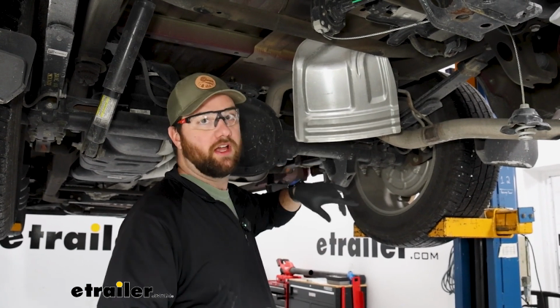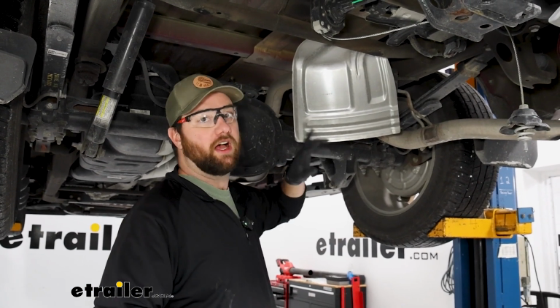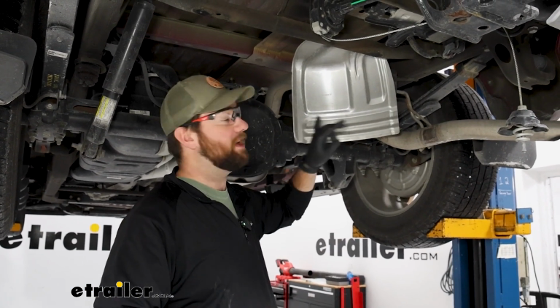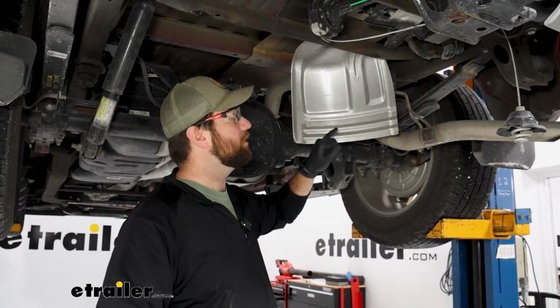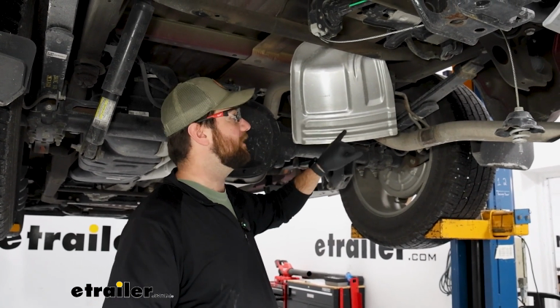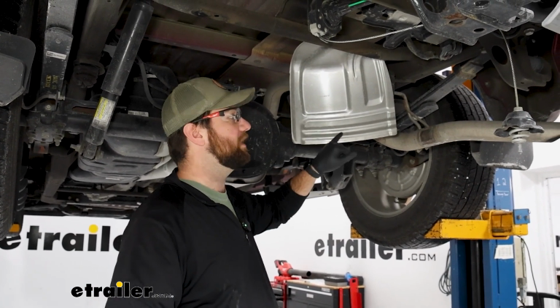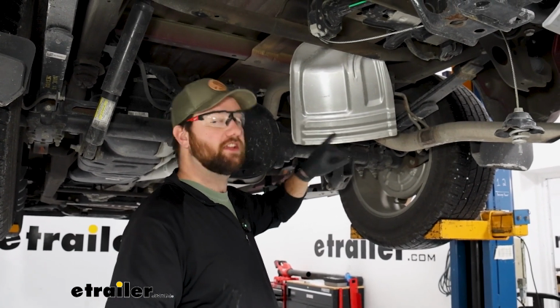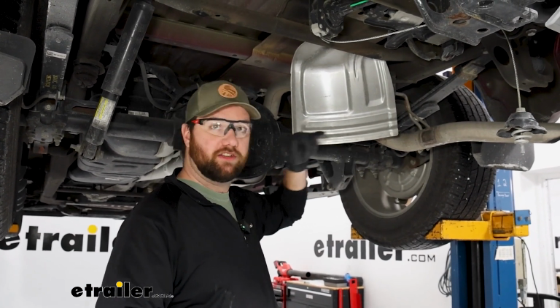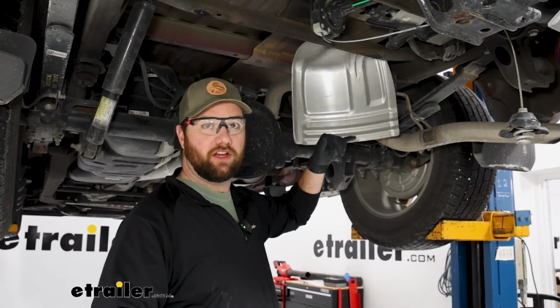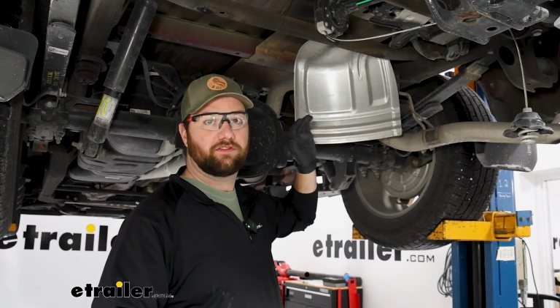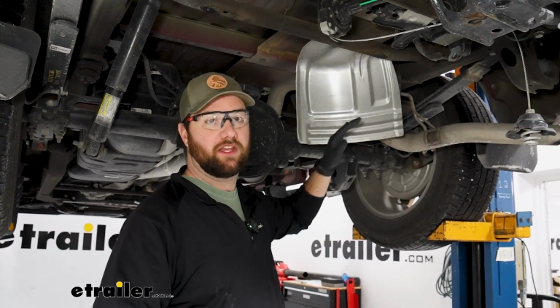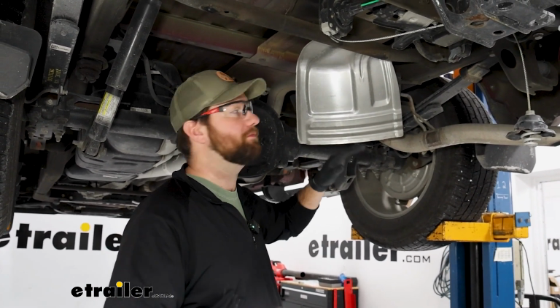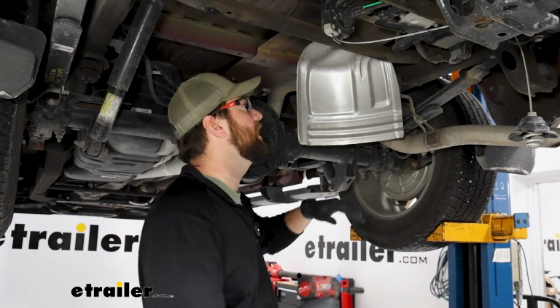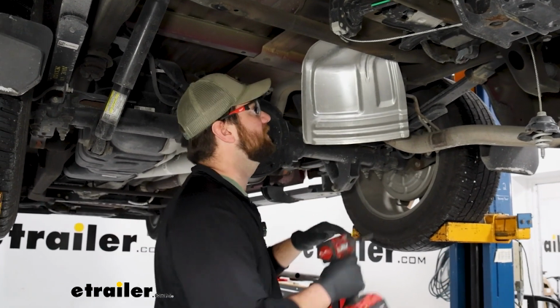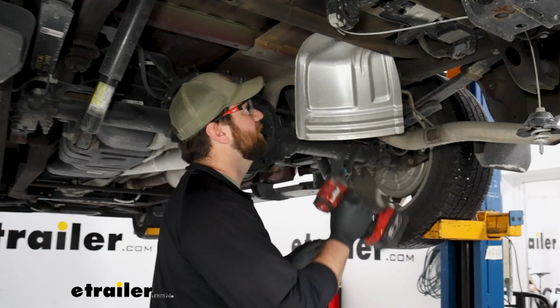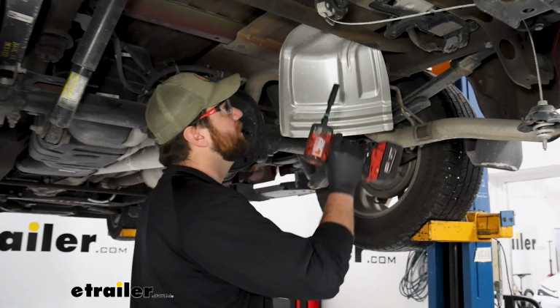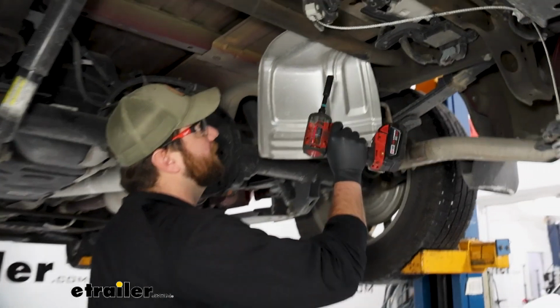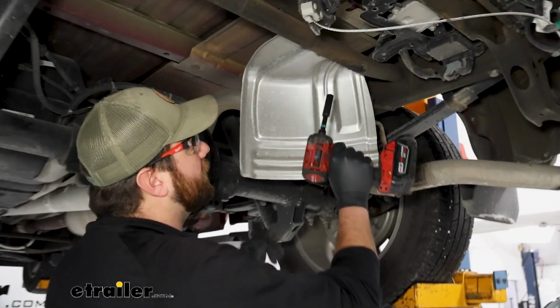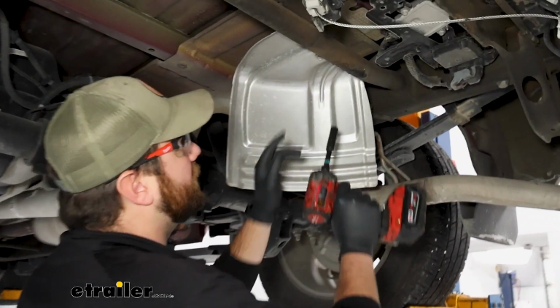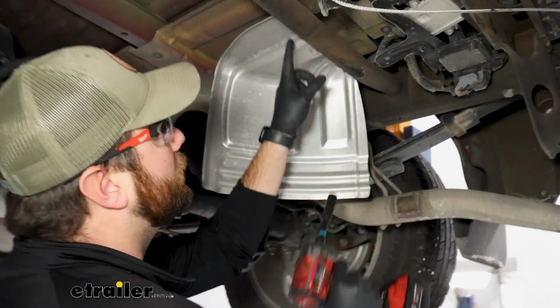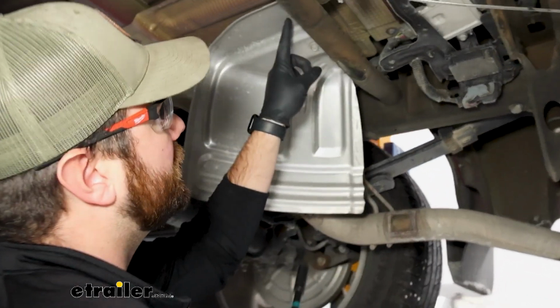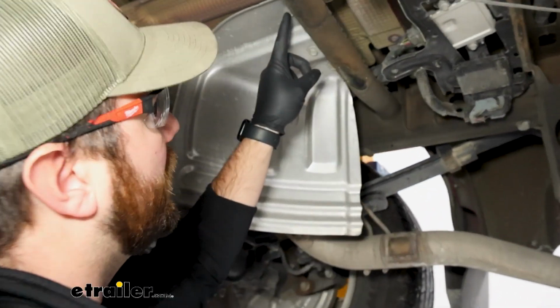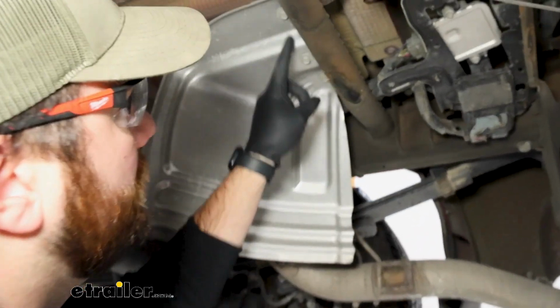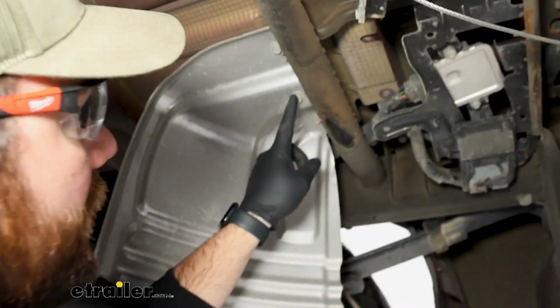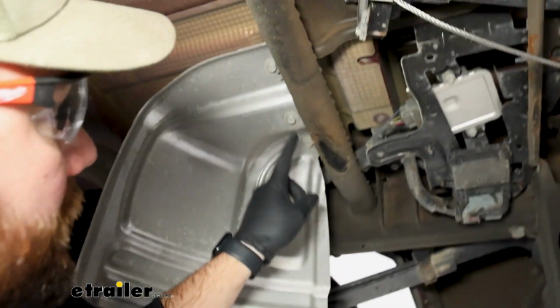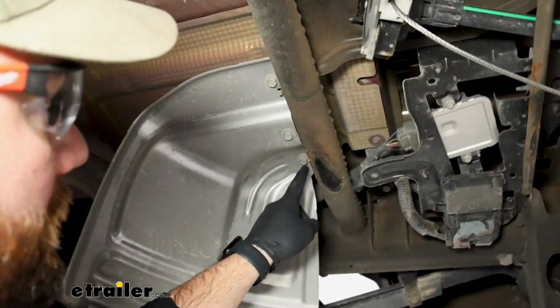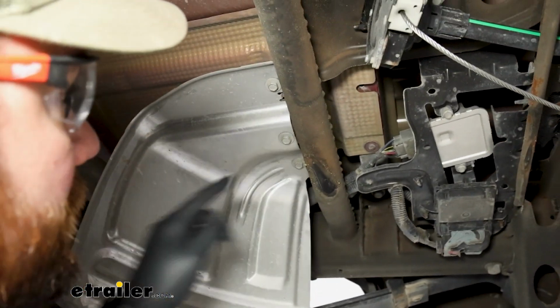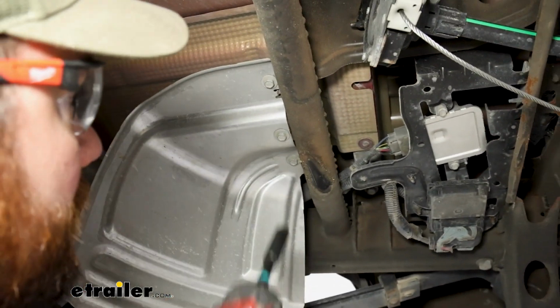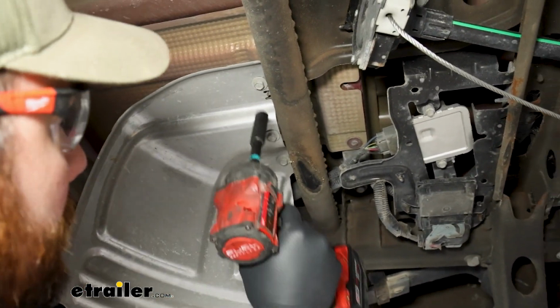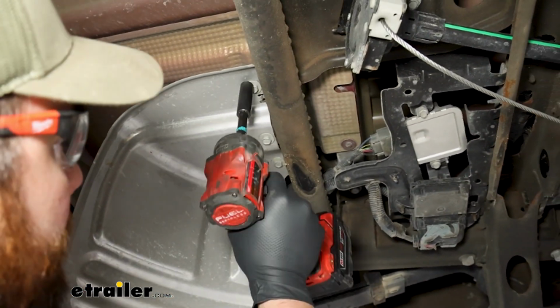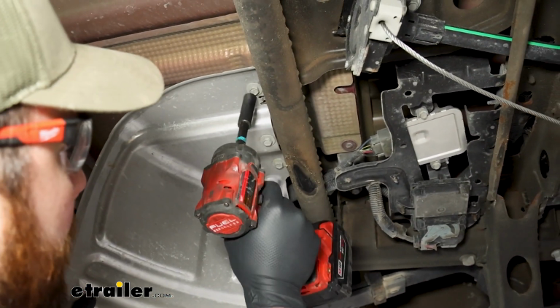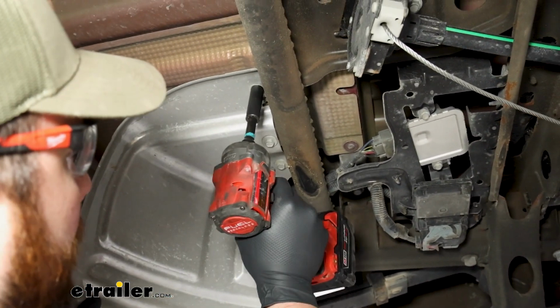To begin the installation, lower your spare tire and get it out of the way to give yourself more room to work. We're also going to take our heat shield off for more access using a 13mm socket — there are three bolts to remove.